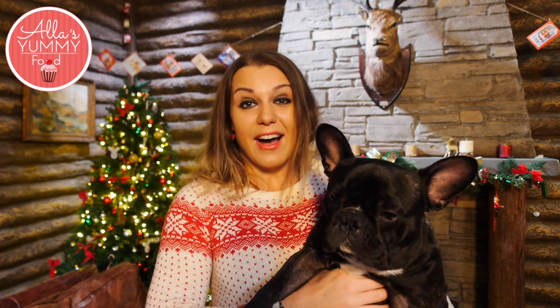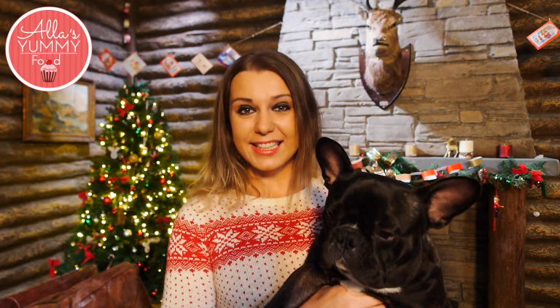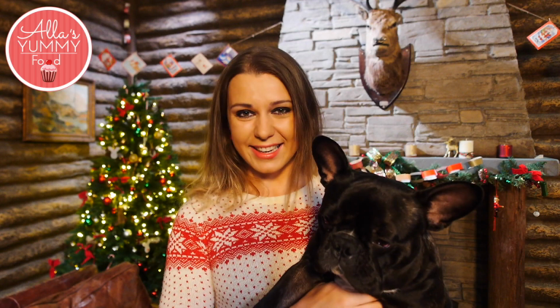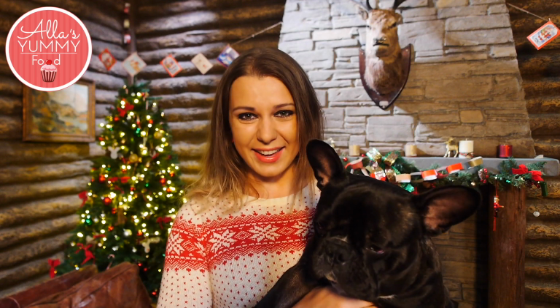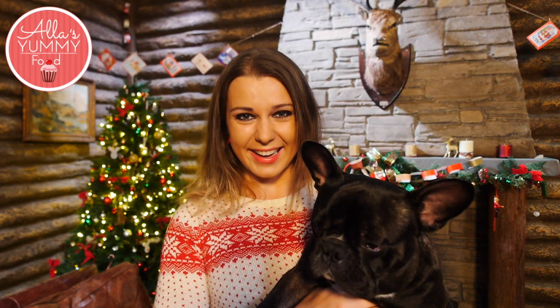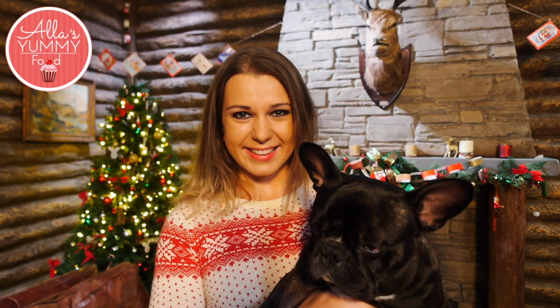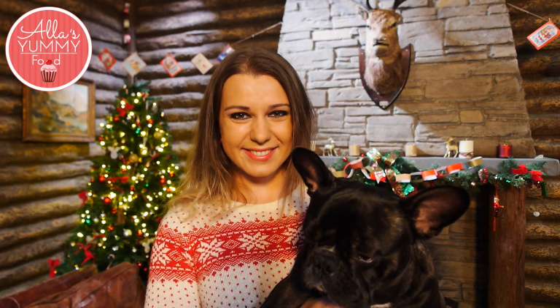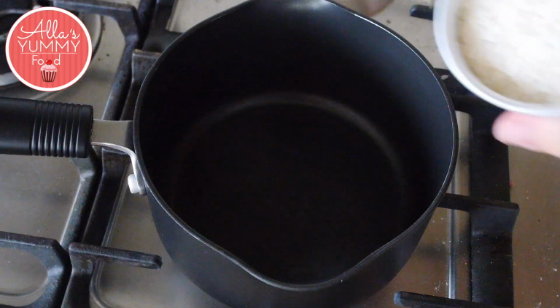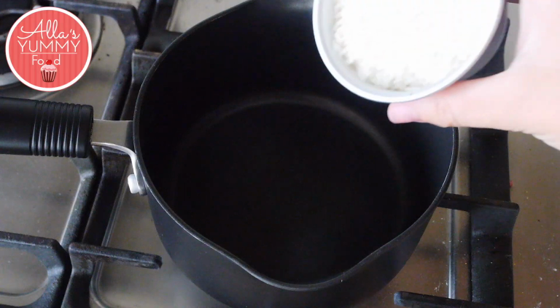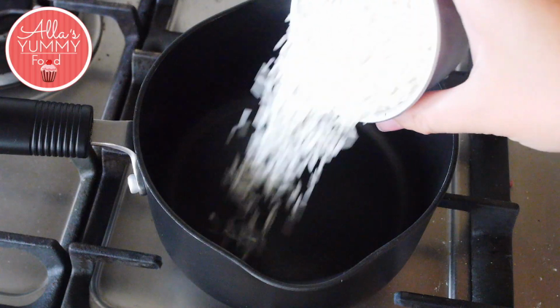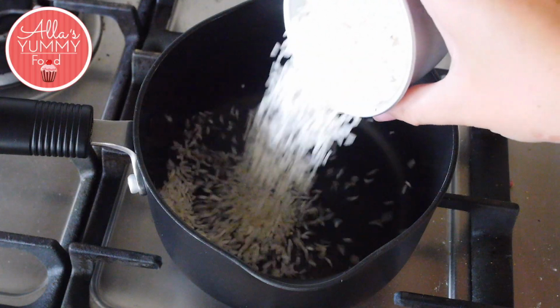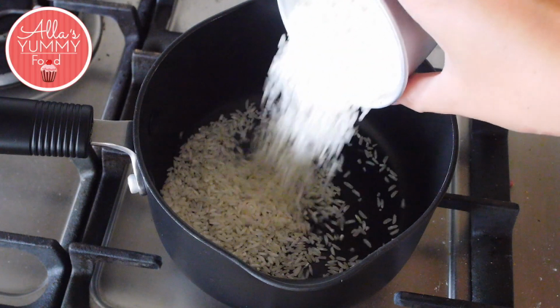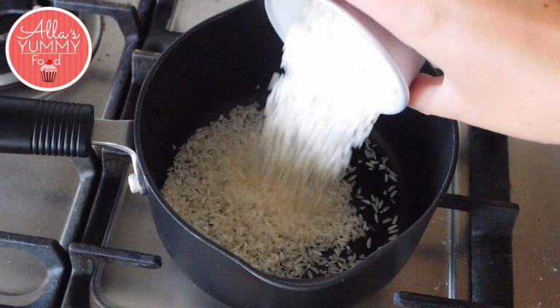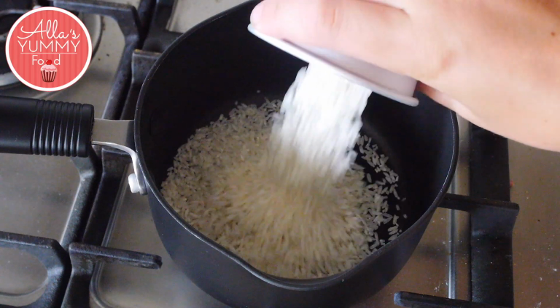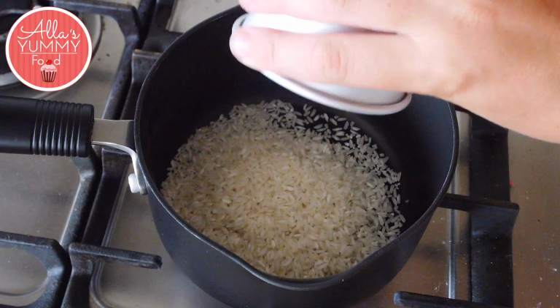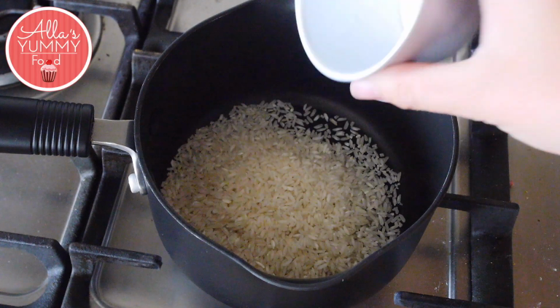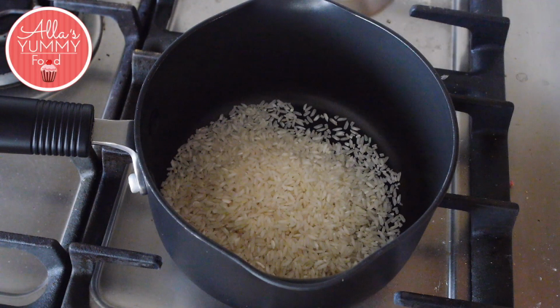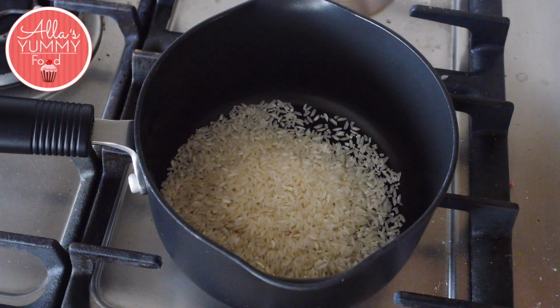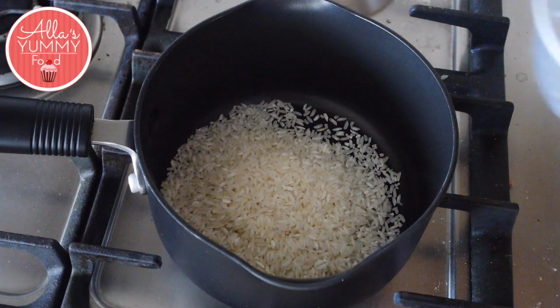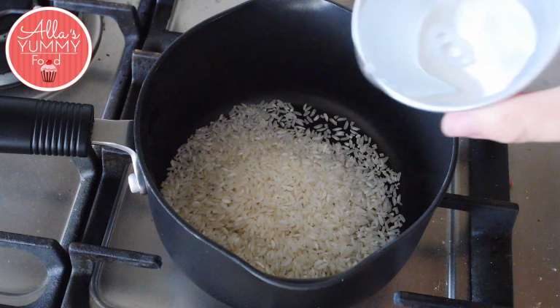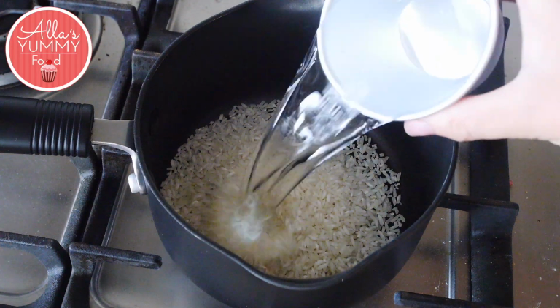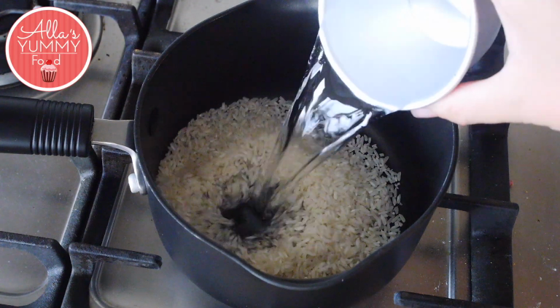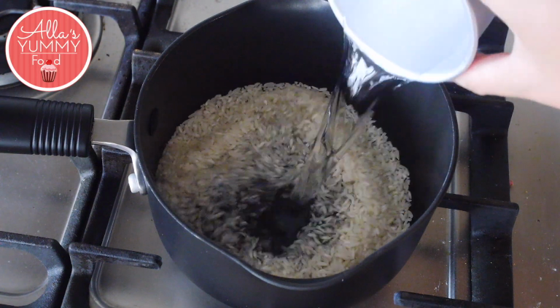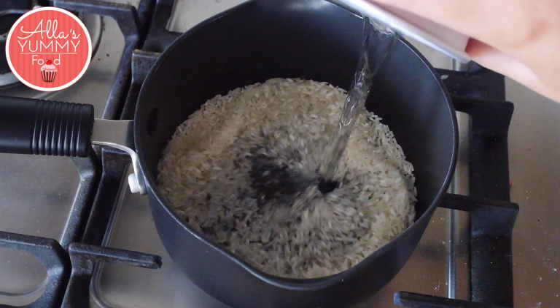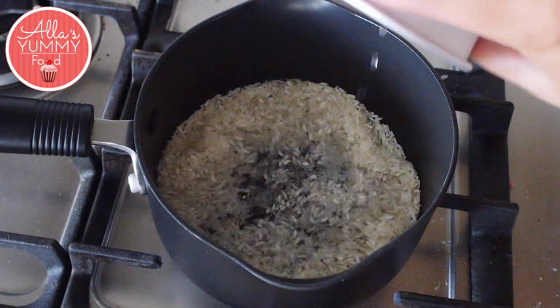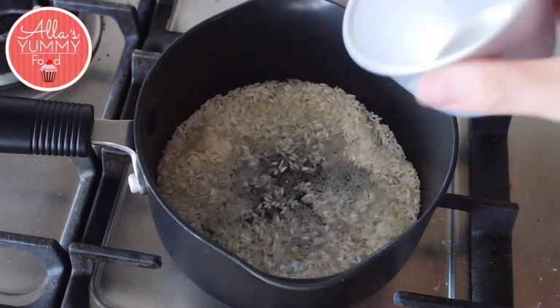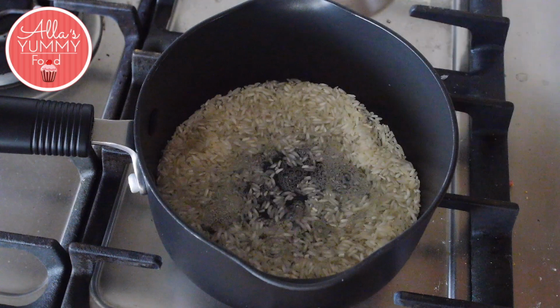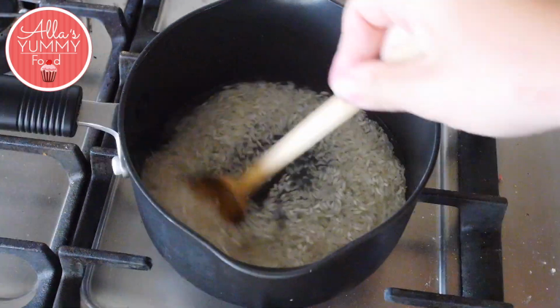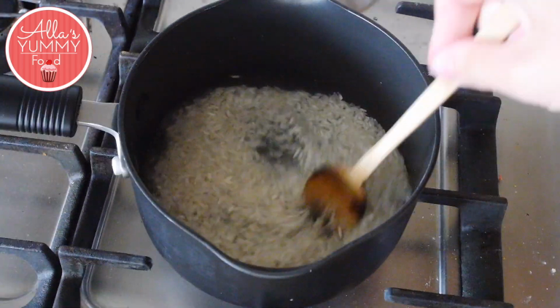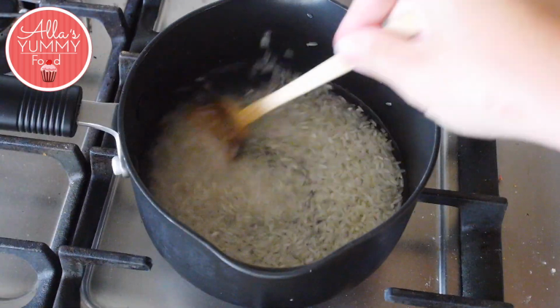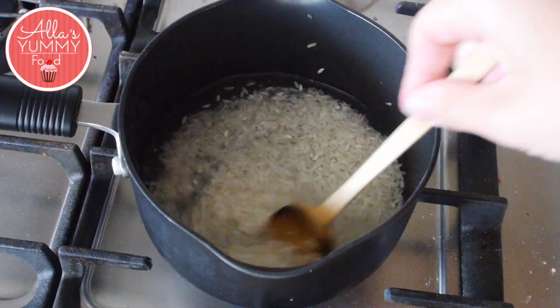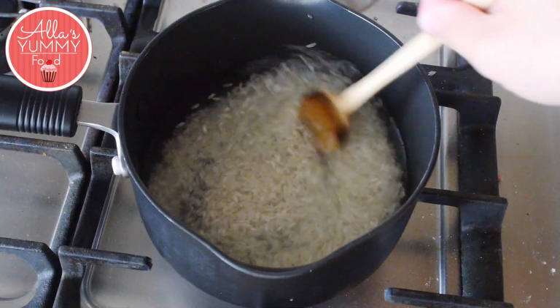Now let's get cooking! Add white rice into your pan along with some water, and we're going to cook this for about 20 minutes.